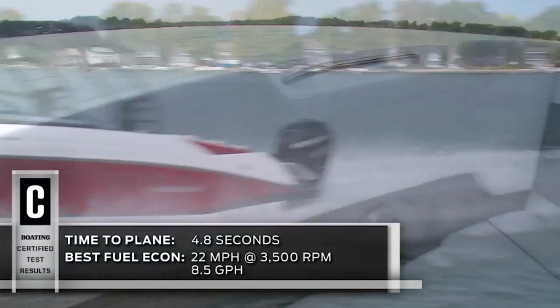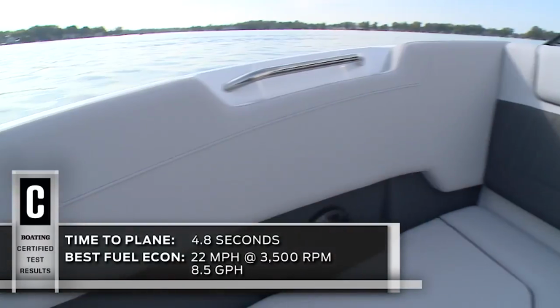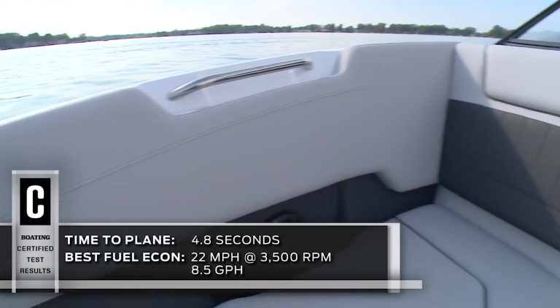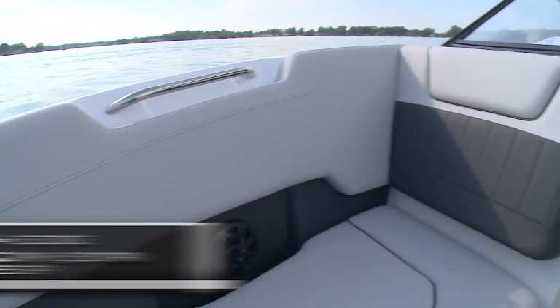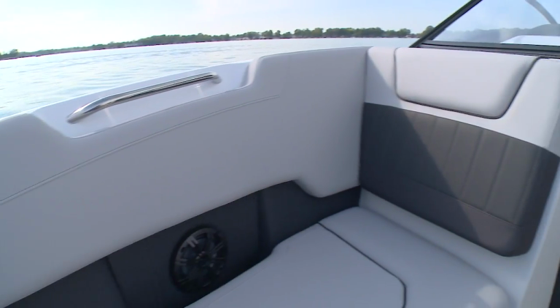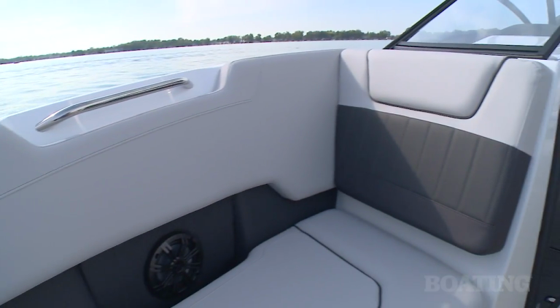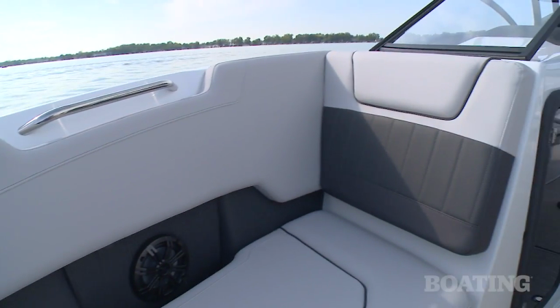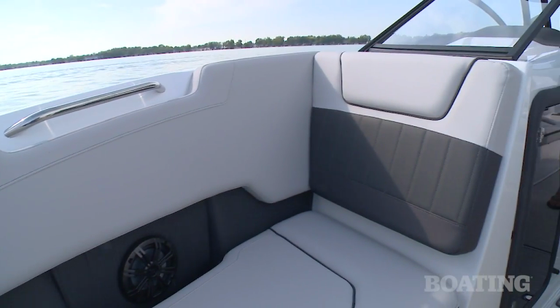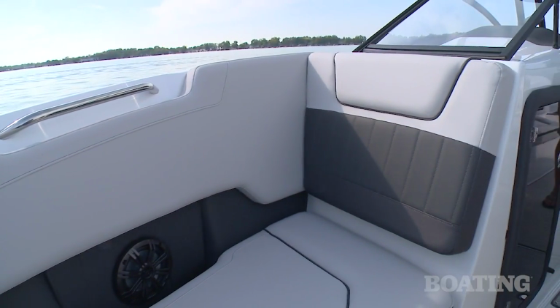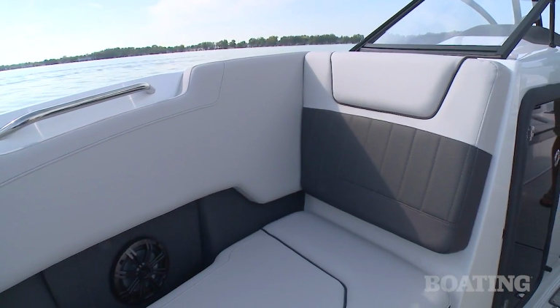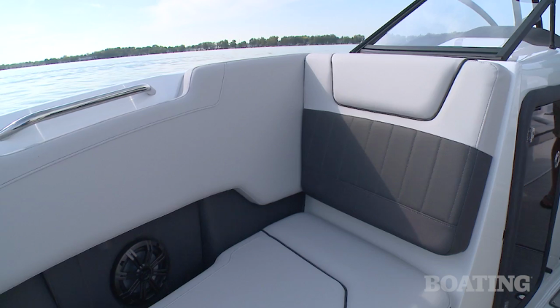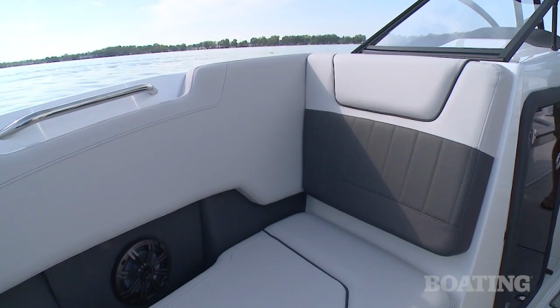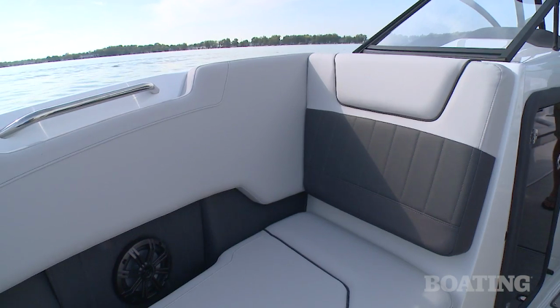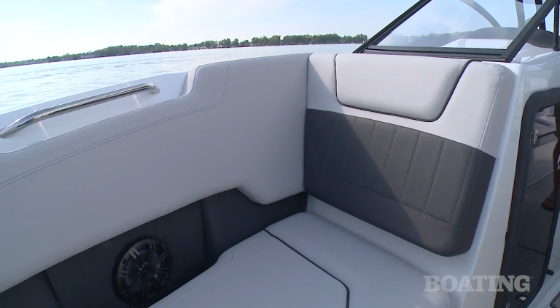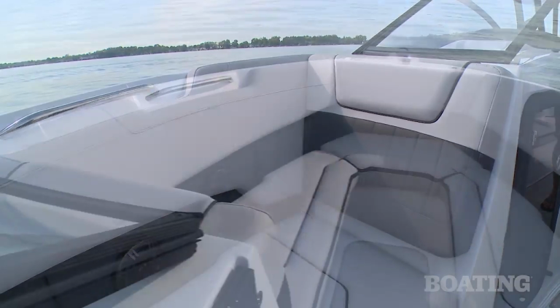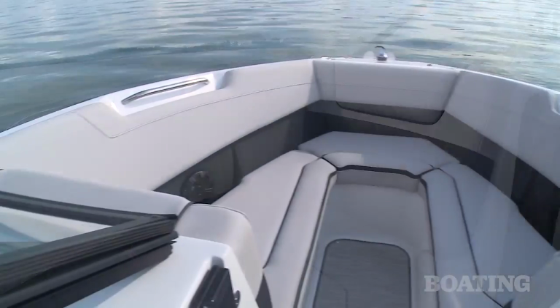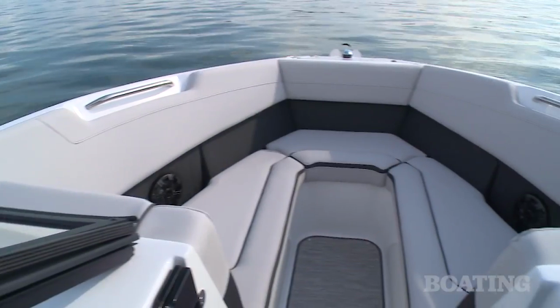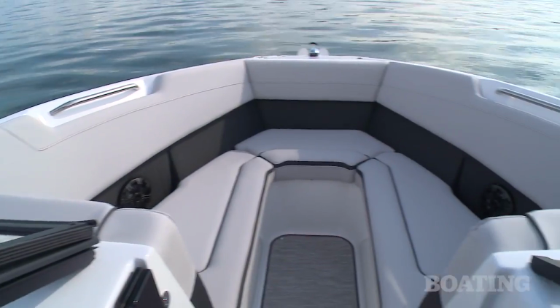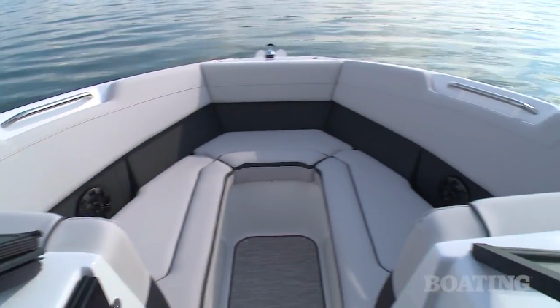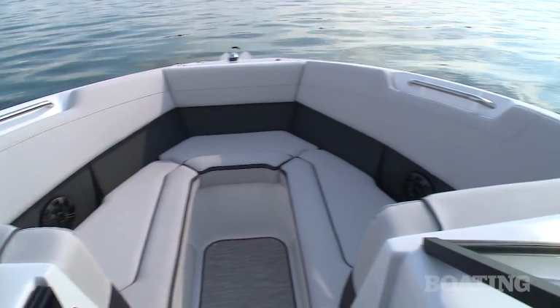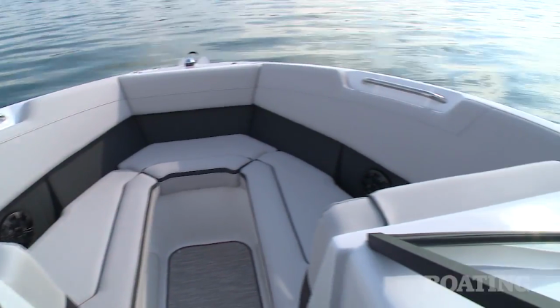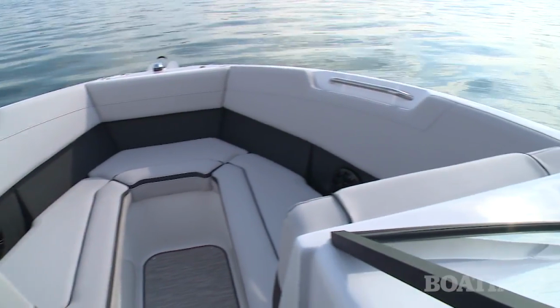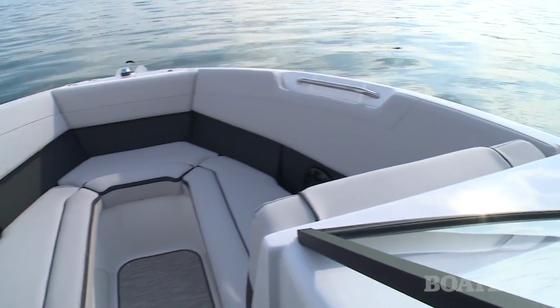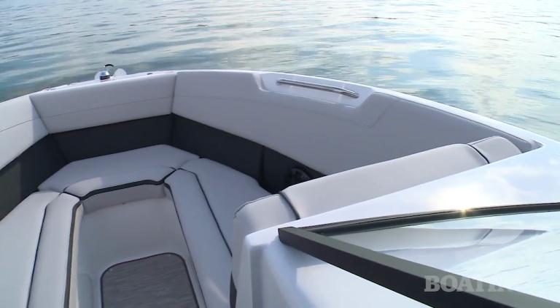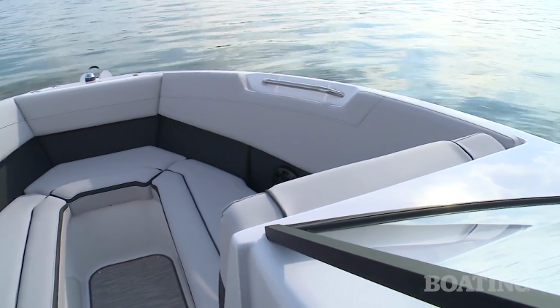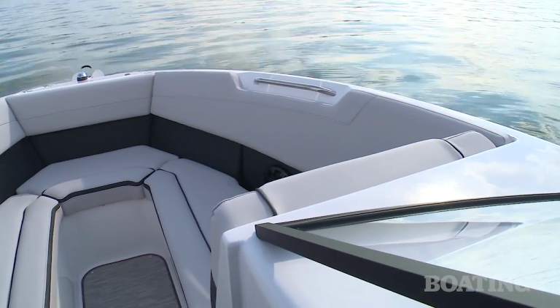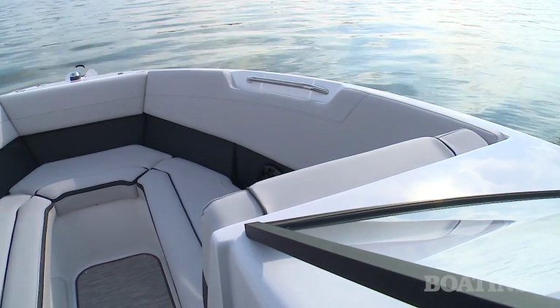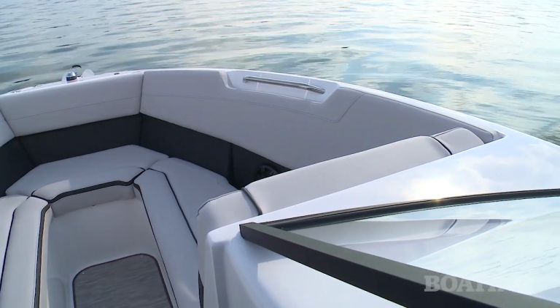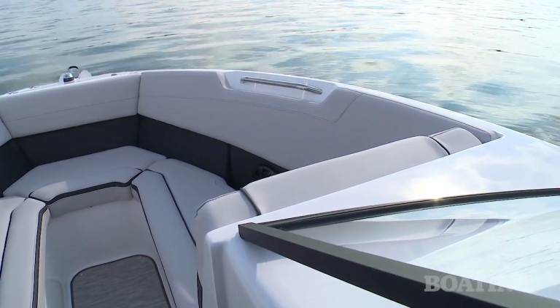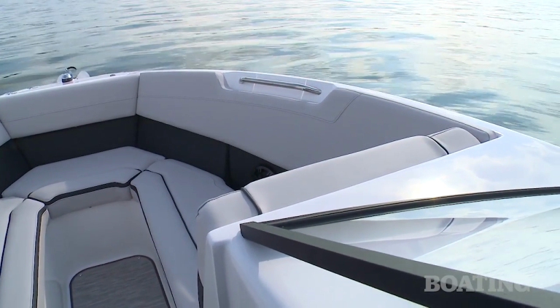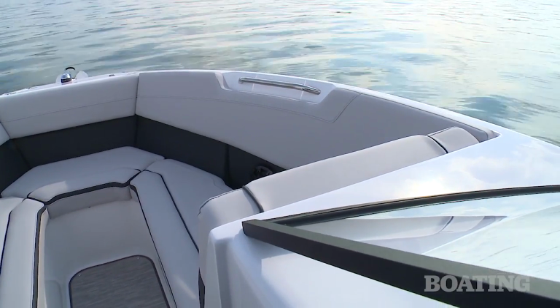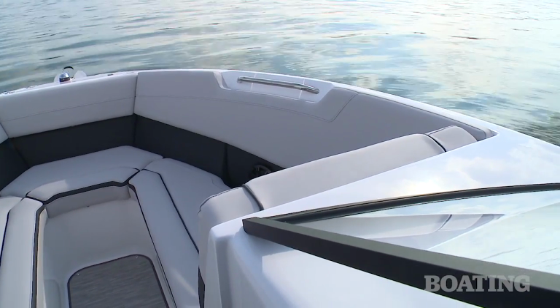One thing I really like is how deep the bow cockpit is. That means an adult can sit up front without blocking the driver at the helm.